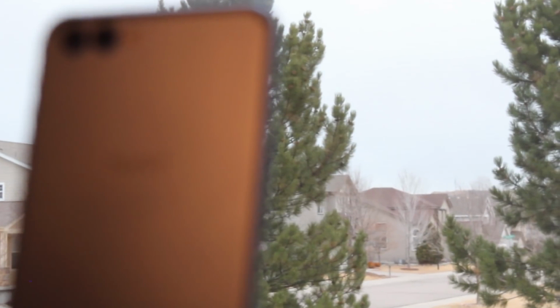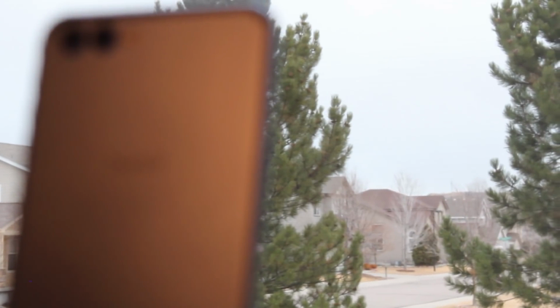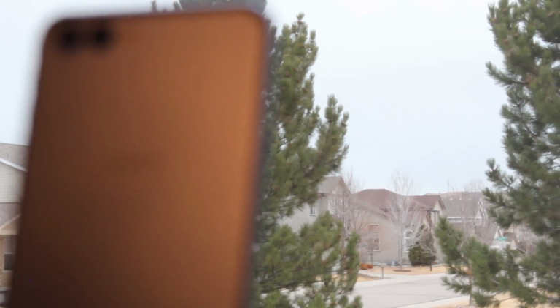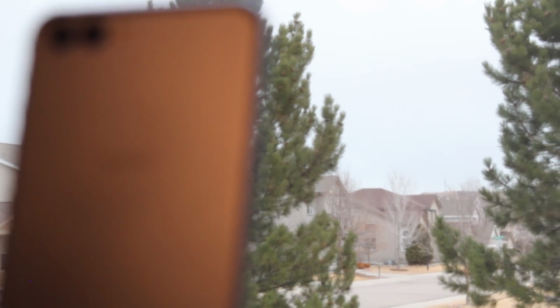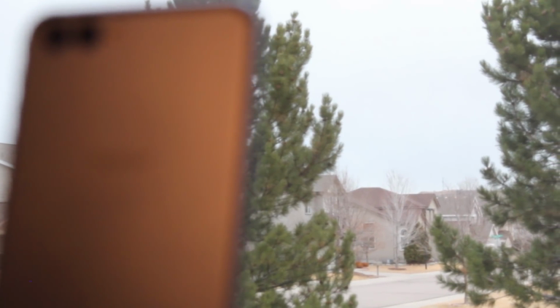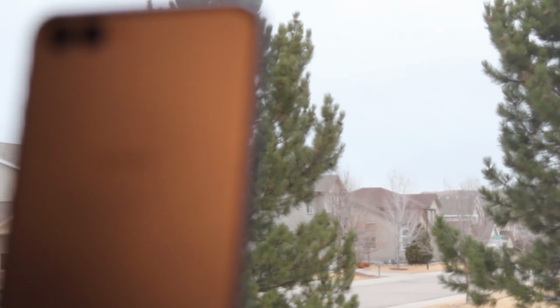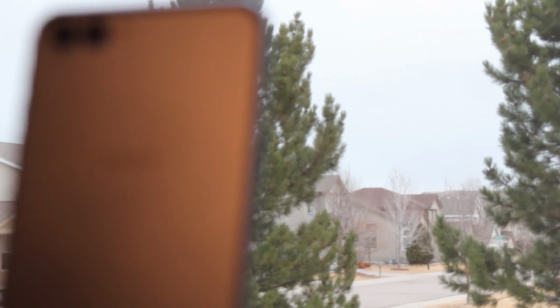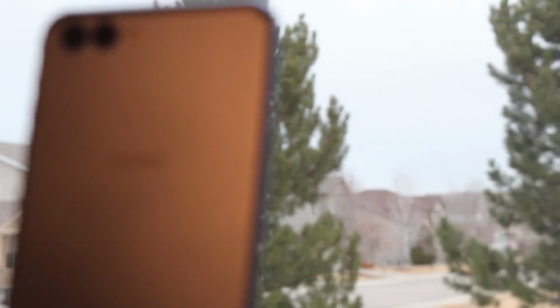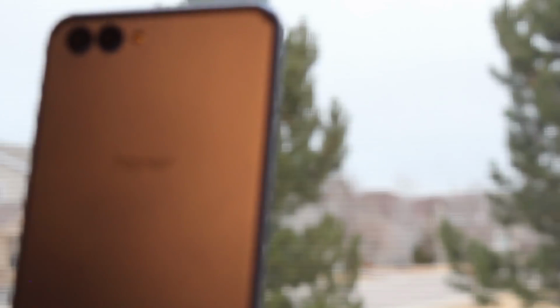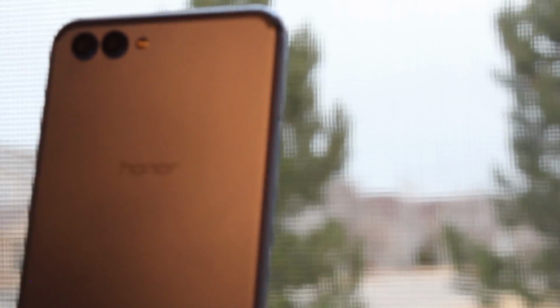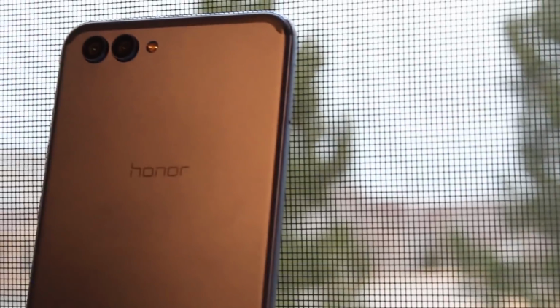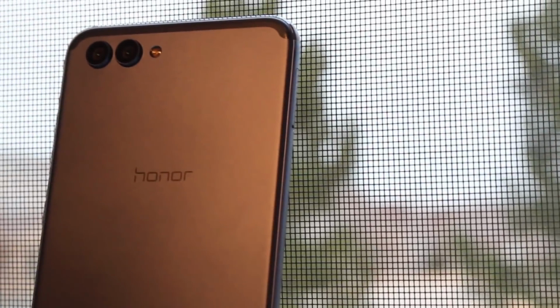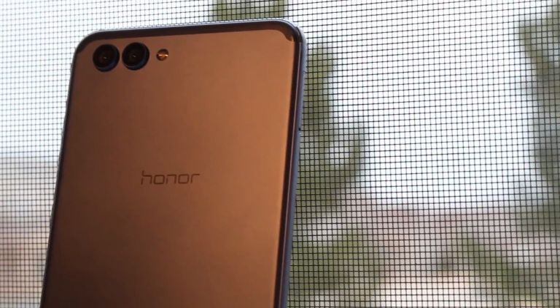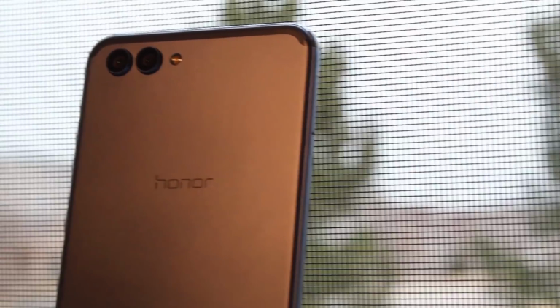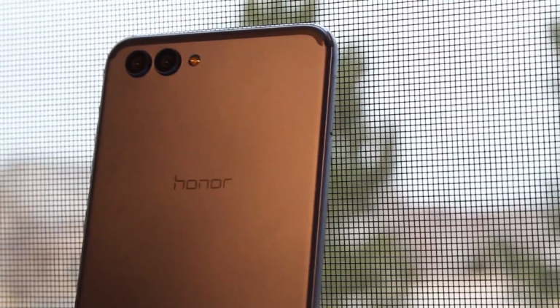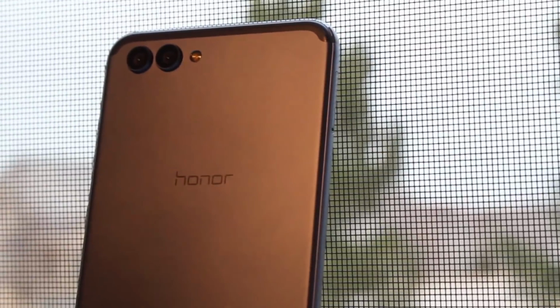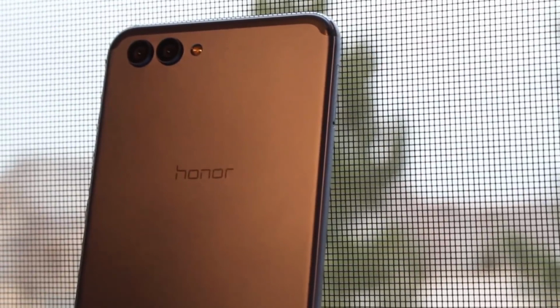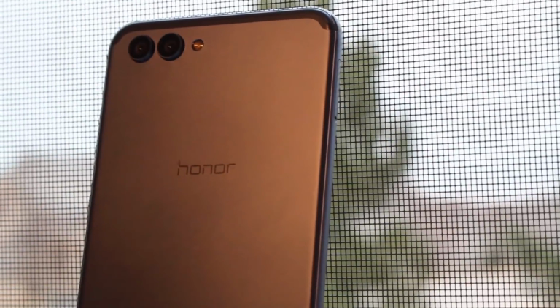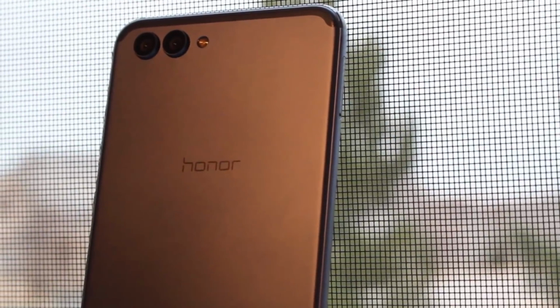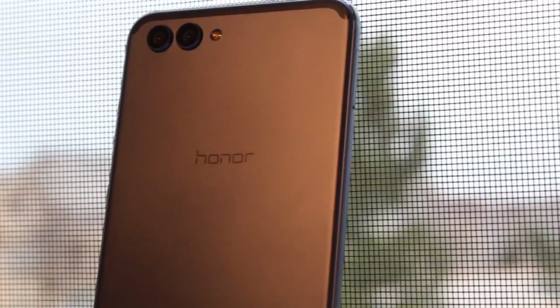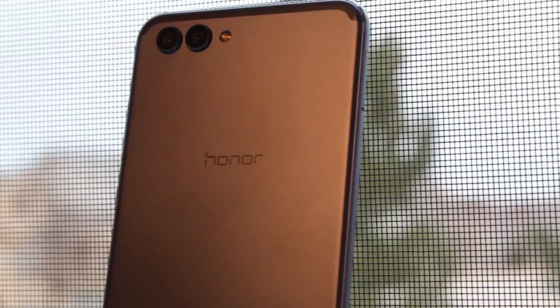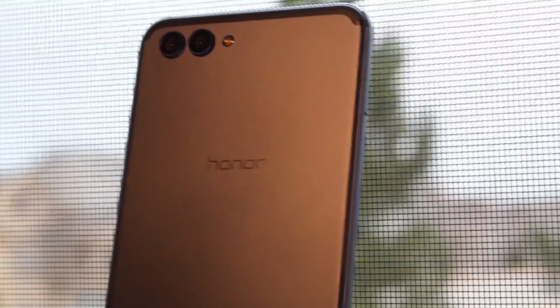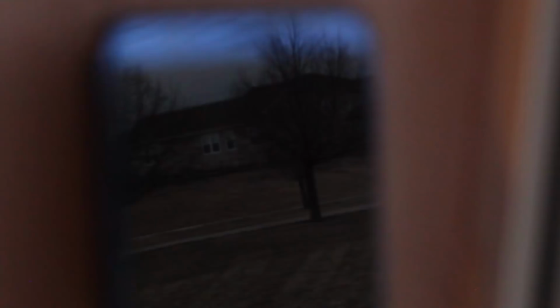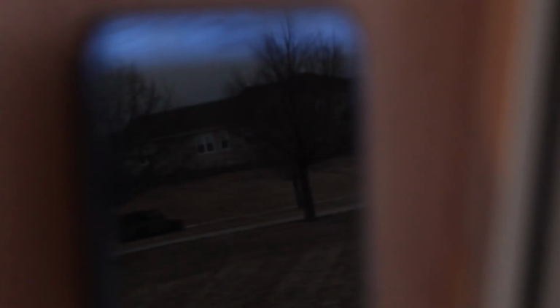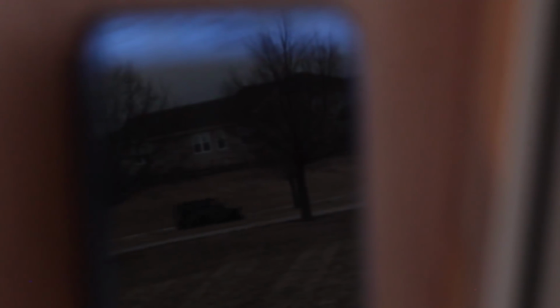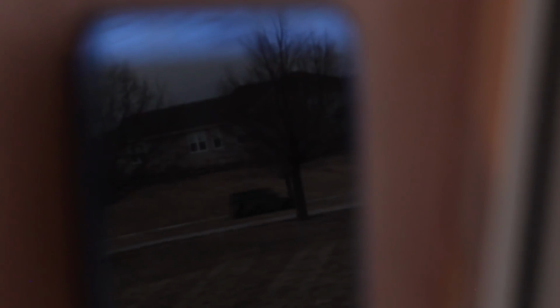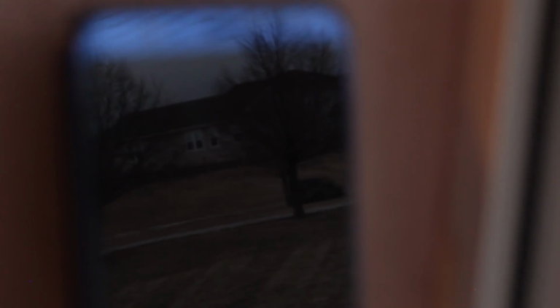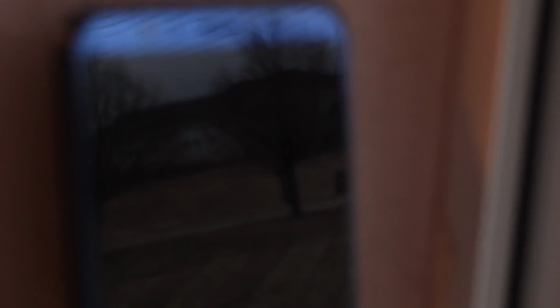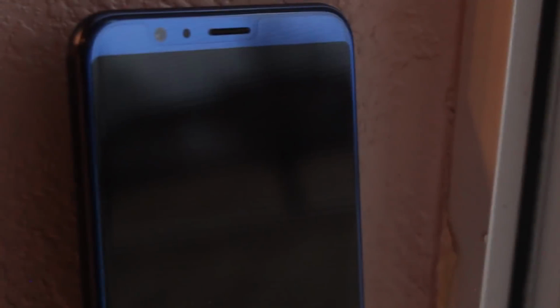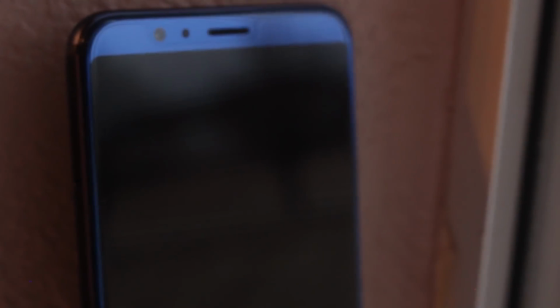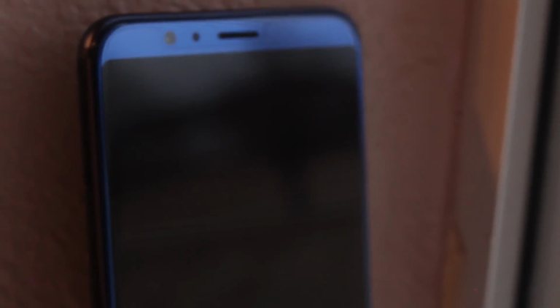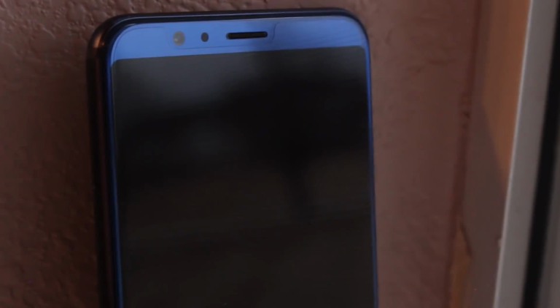Hello everyone, I hope you're having a nice day. So we've got another phone review for you — today we're looking at the Honor View 10.